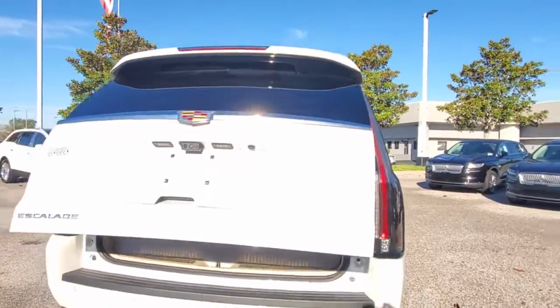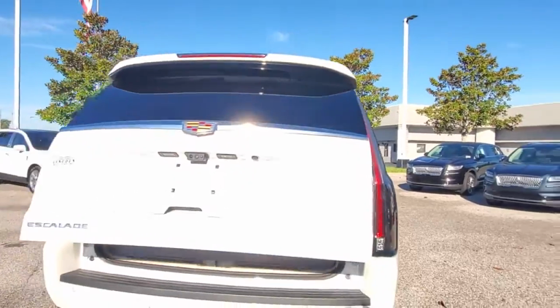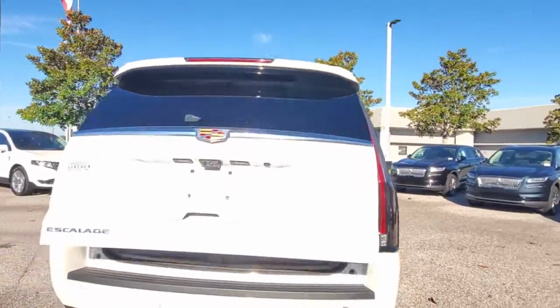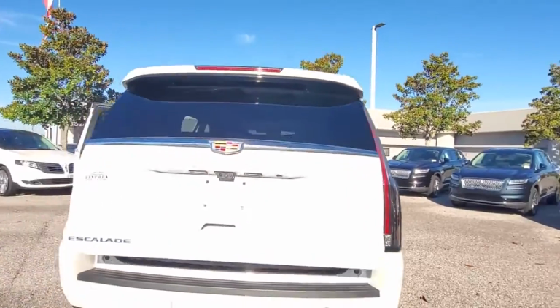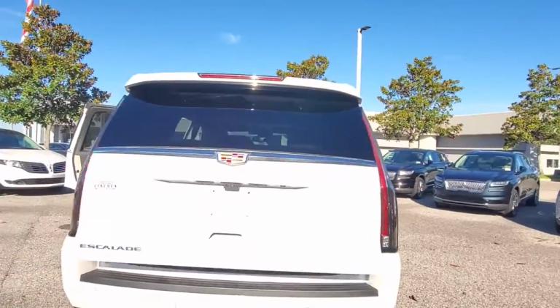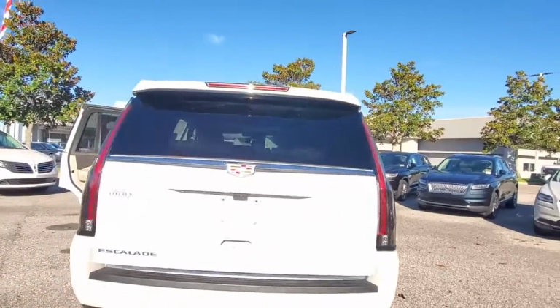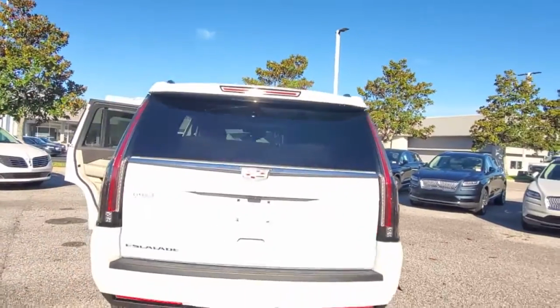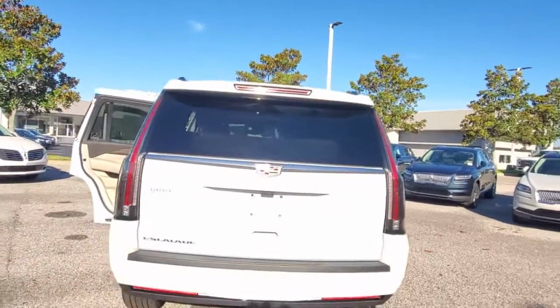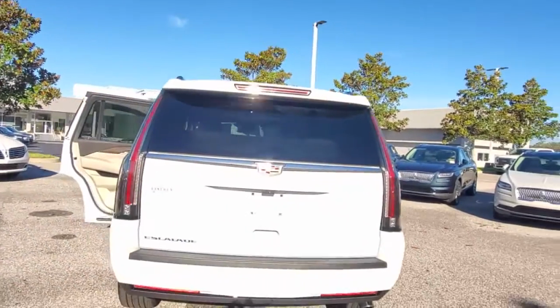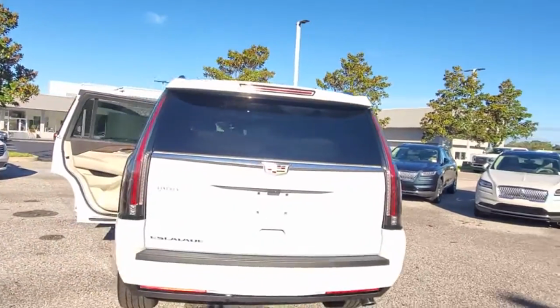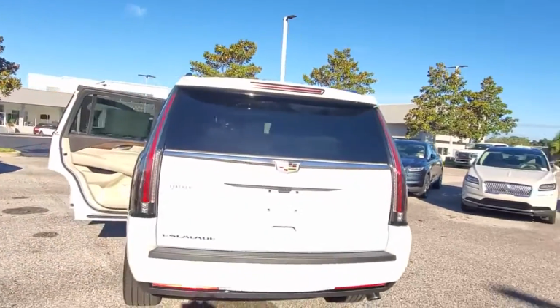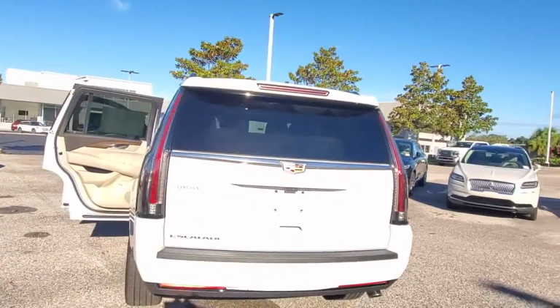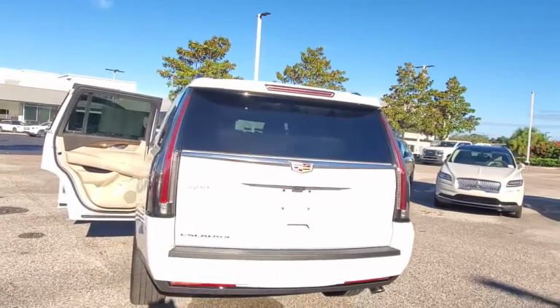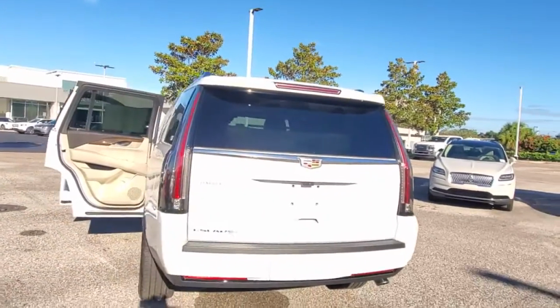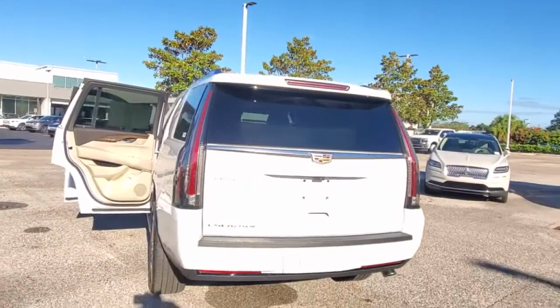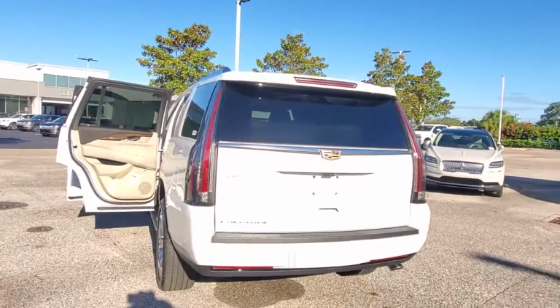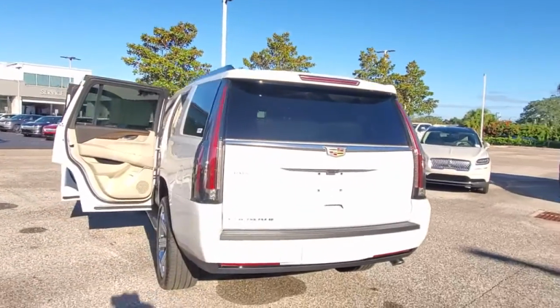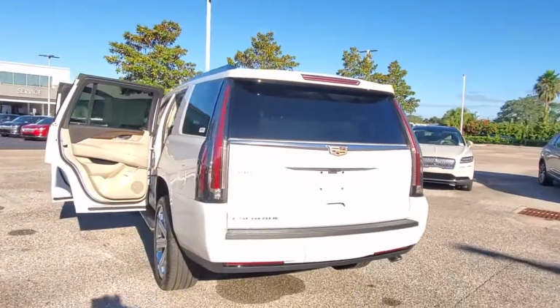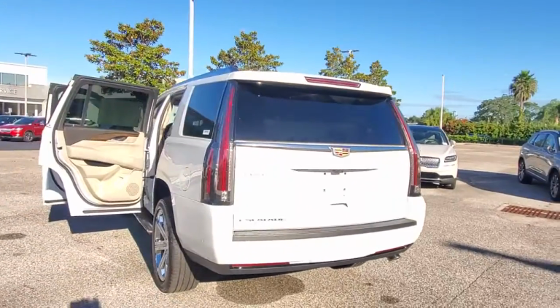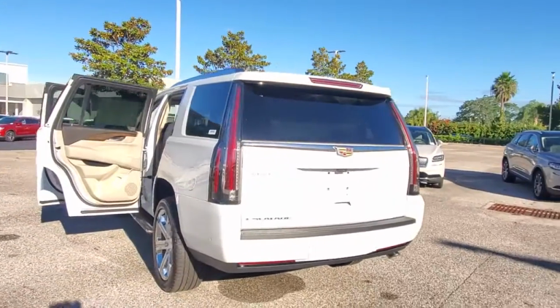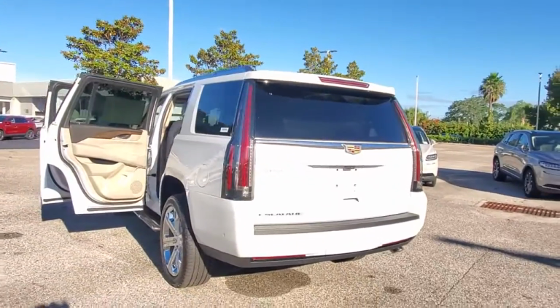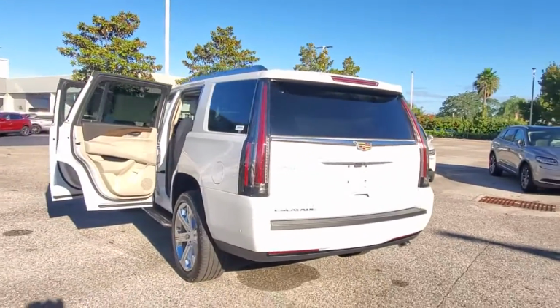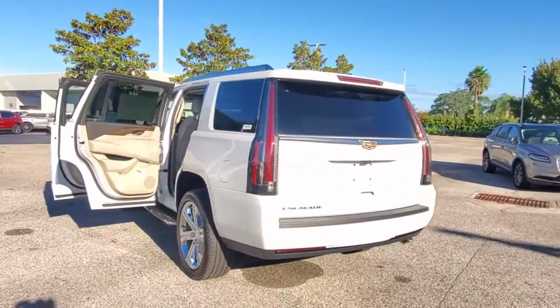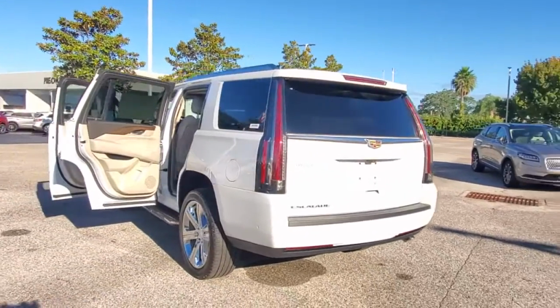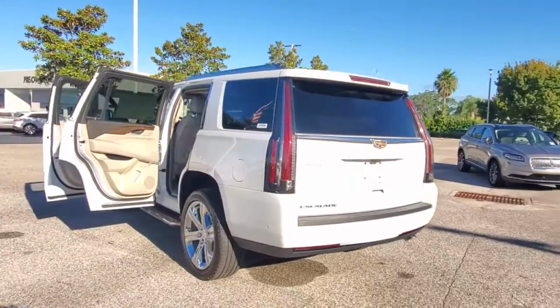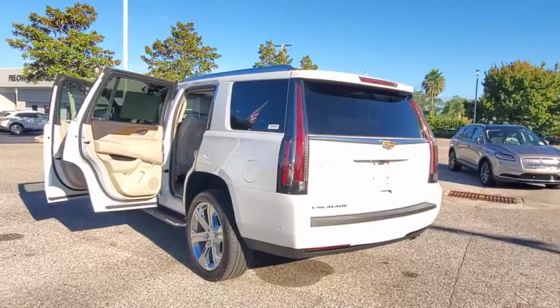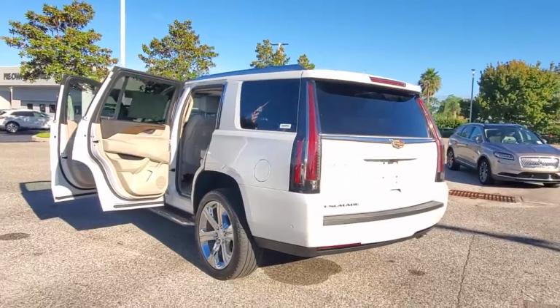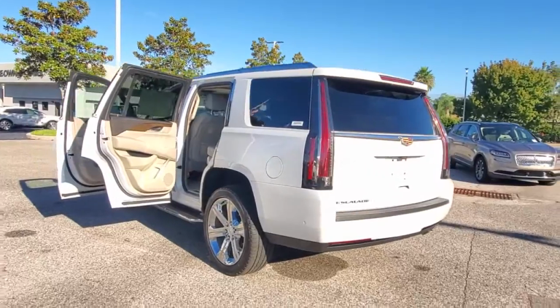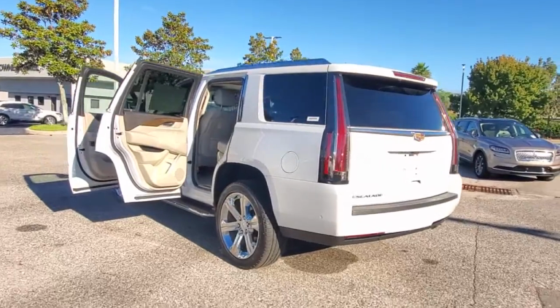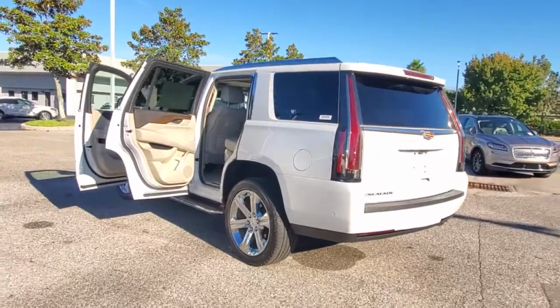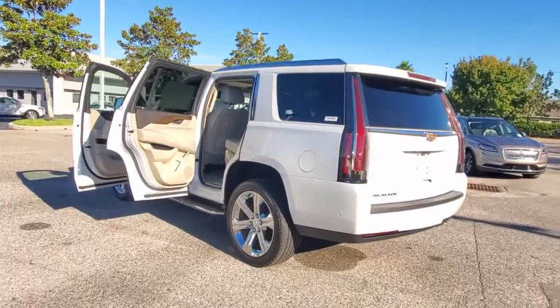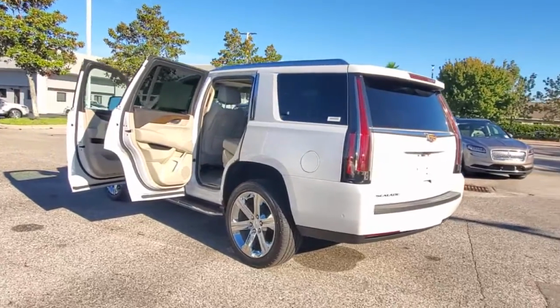Heated mirrors, cooled front seat, heated rear seat, power liftgate, power passenger seat.